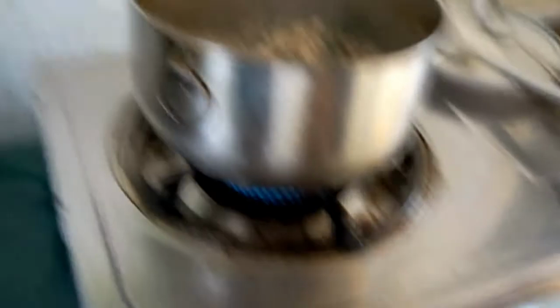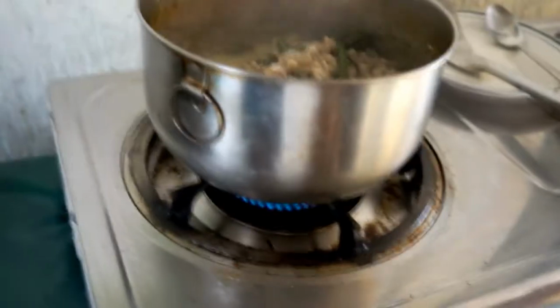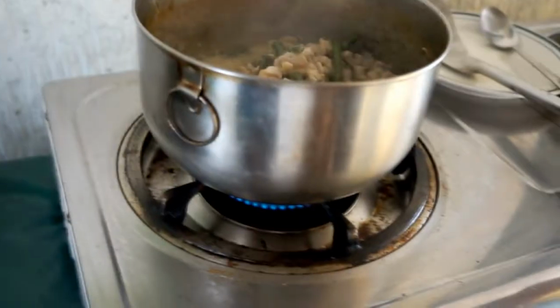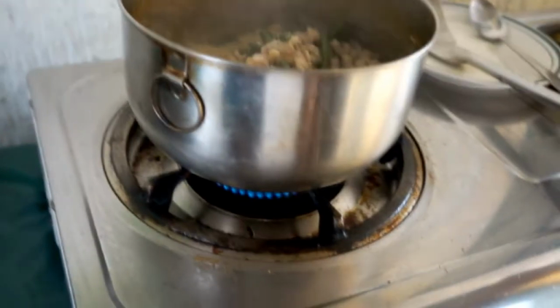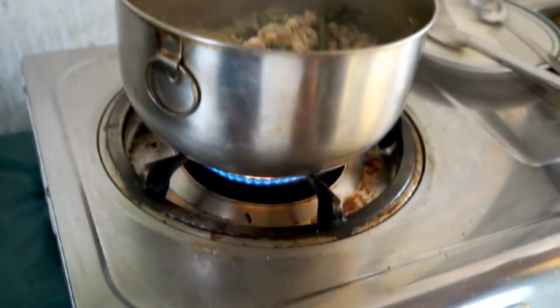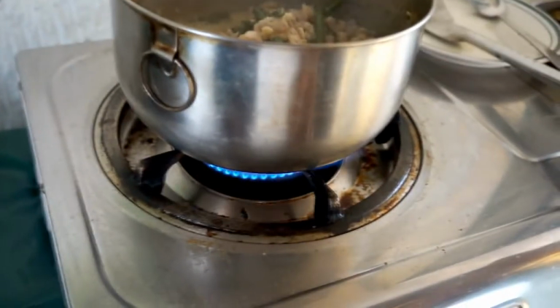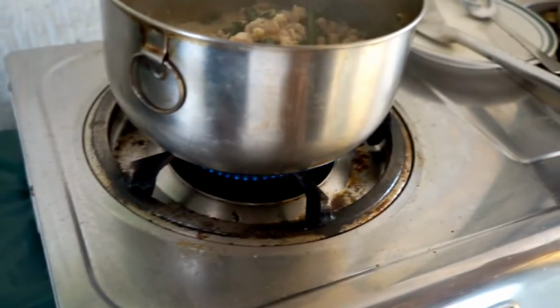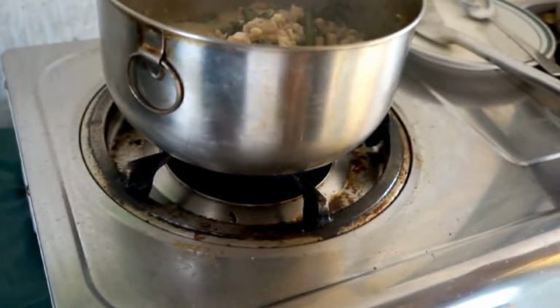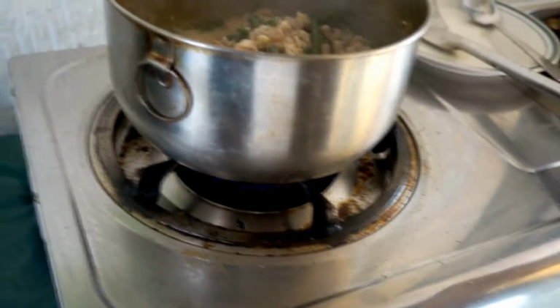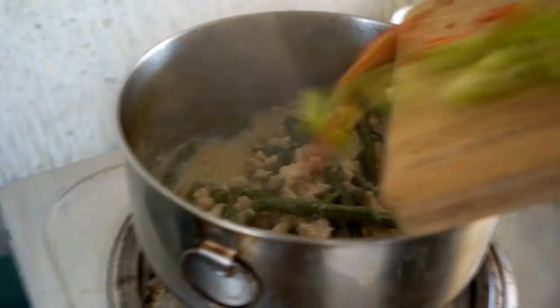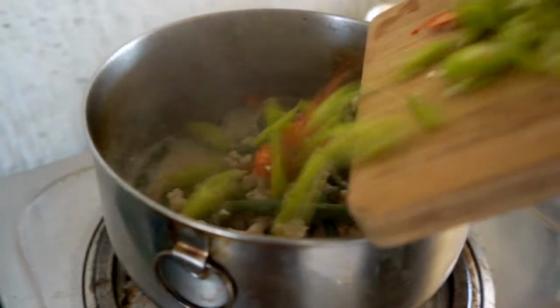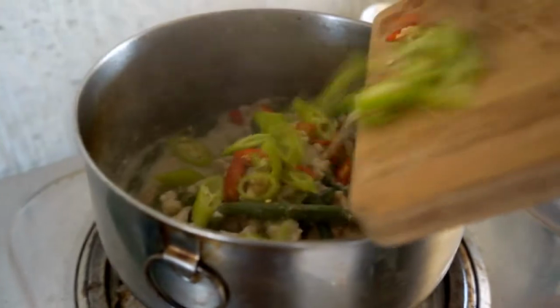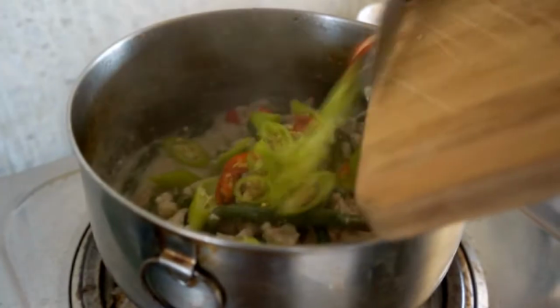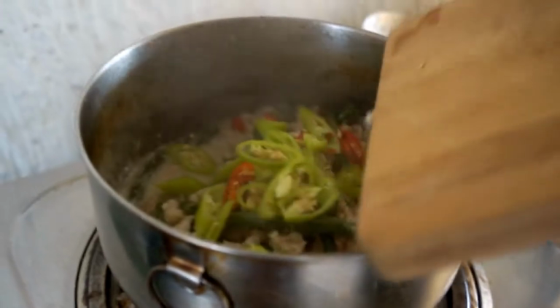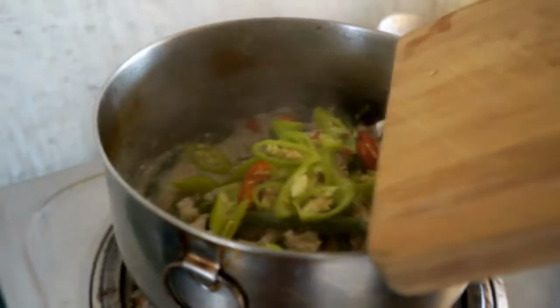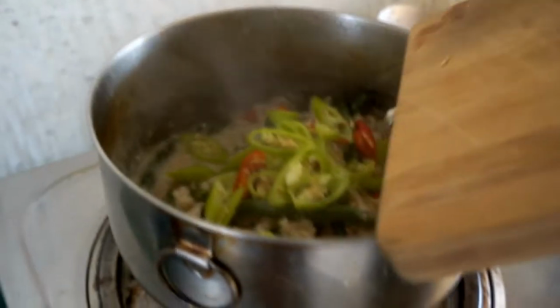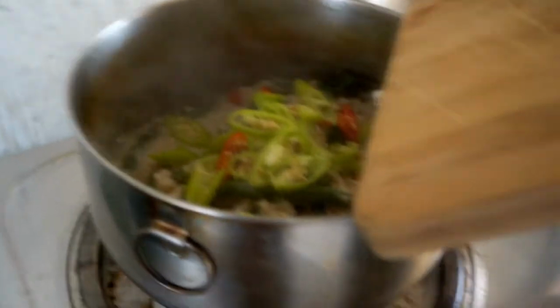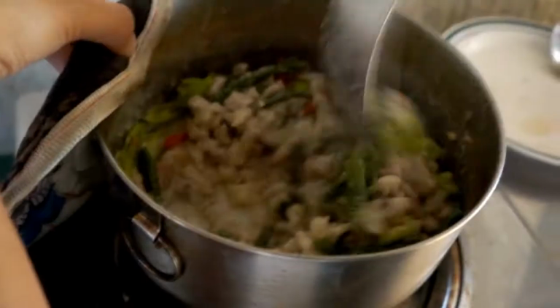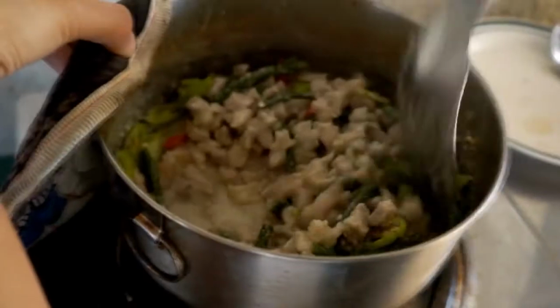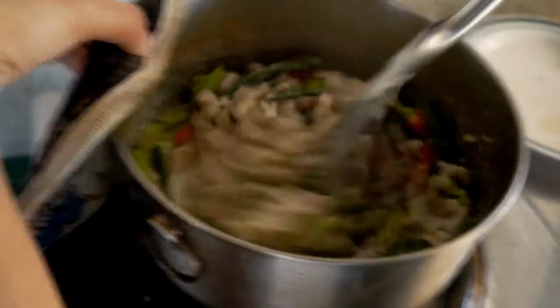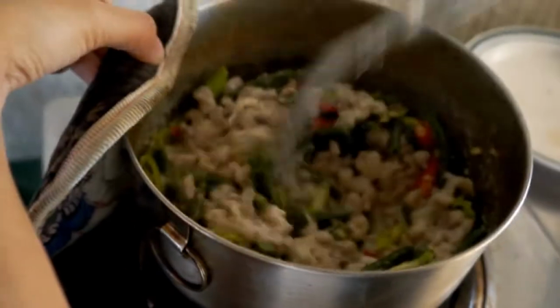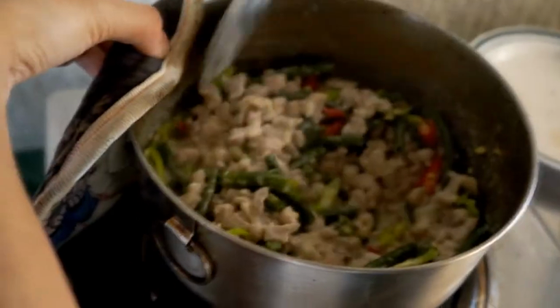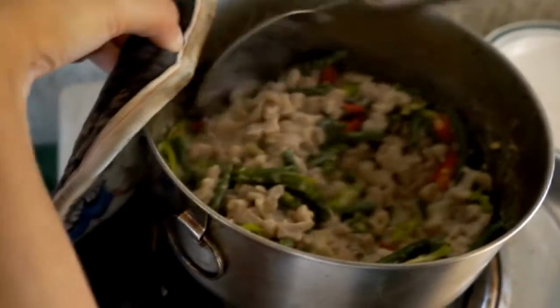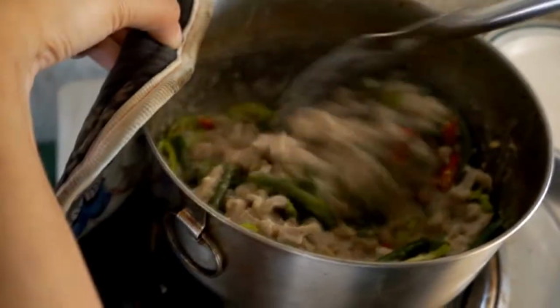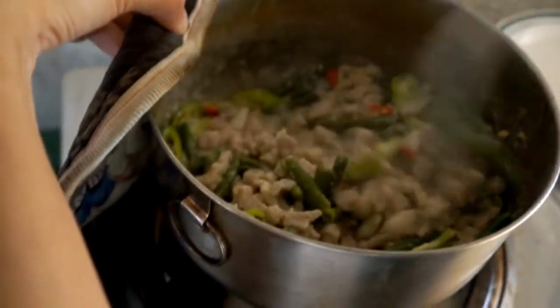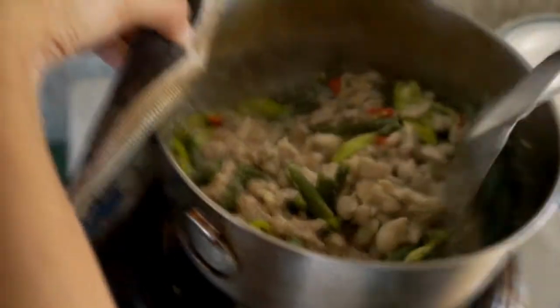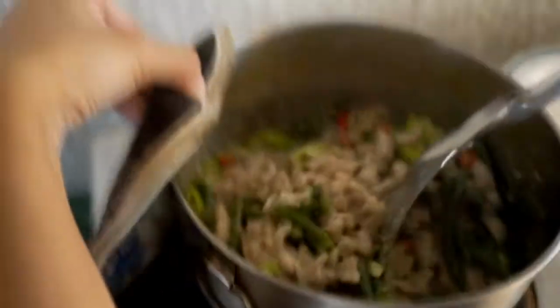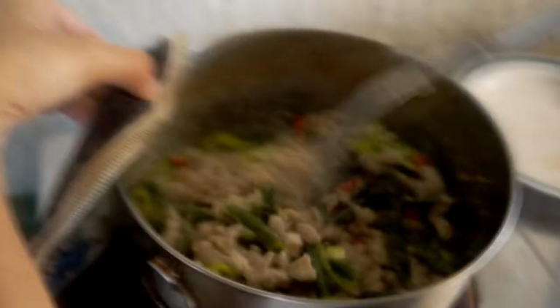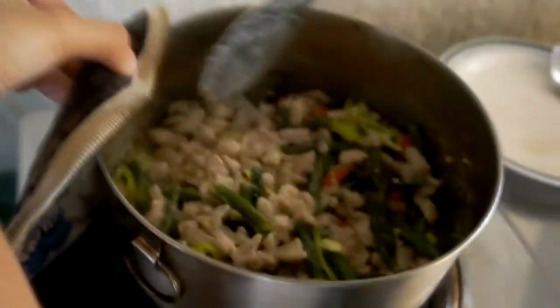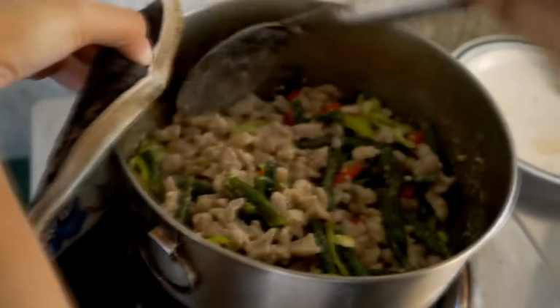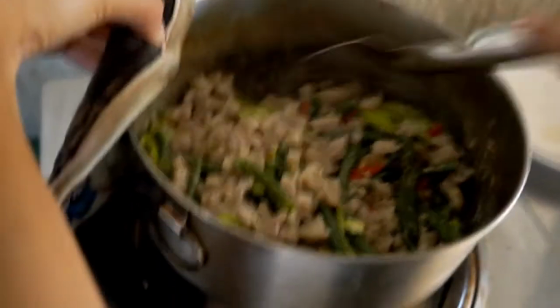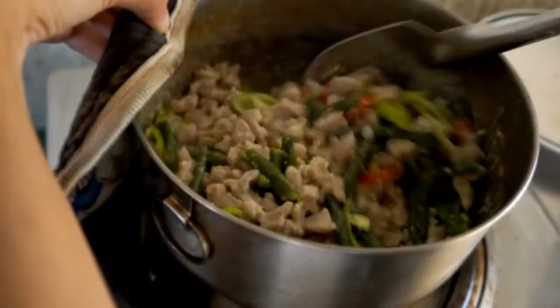Lastly, turn off the fire and add the chilies. That's it! Enjoy your Bicol Express!